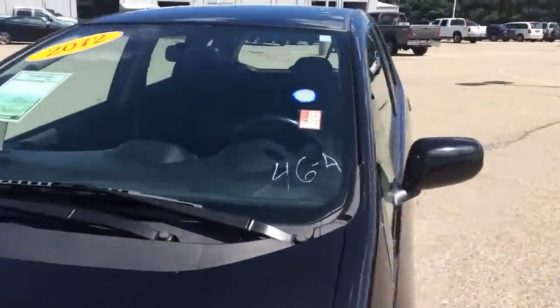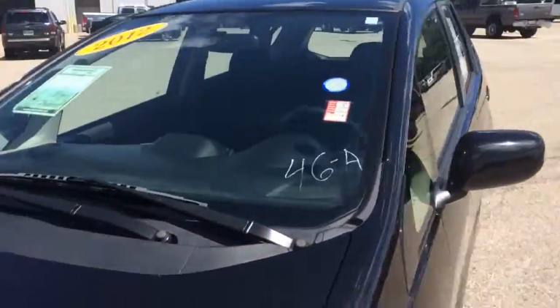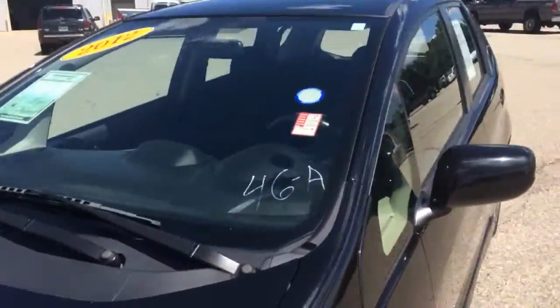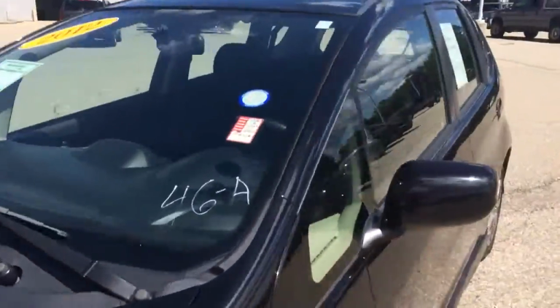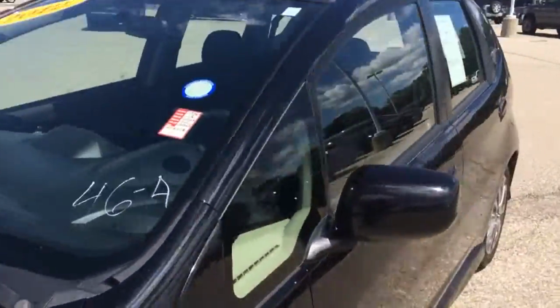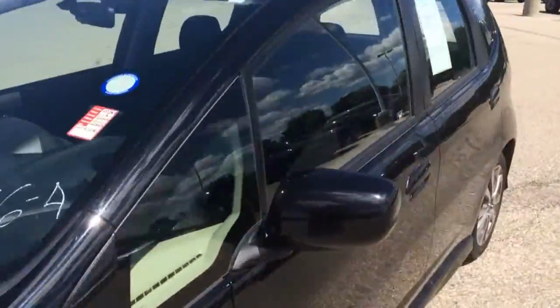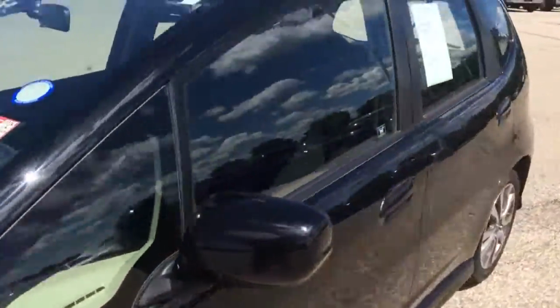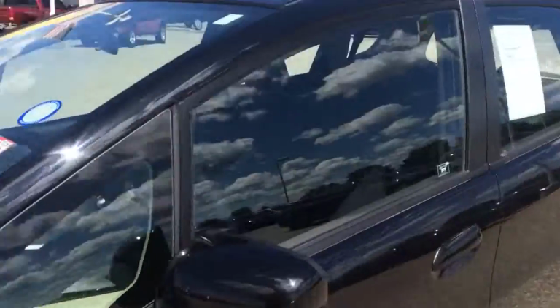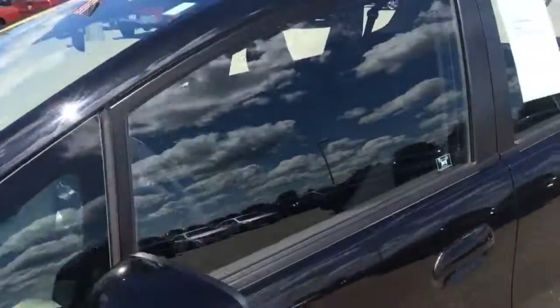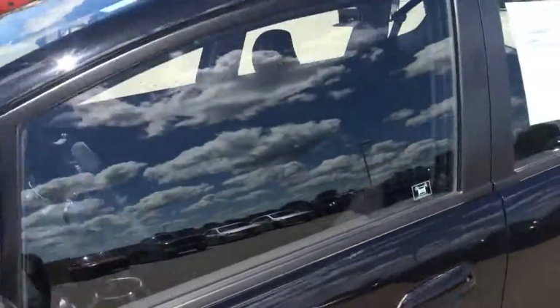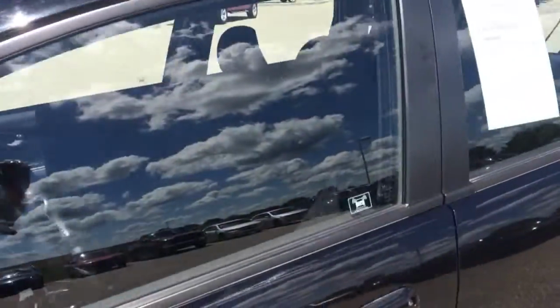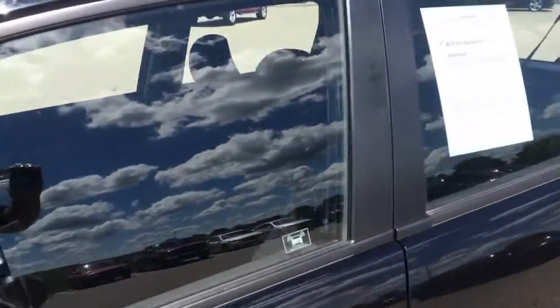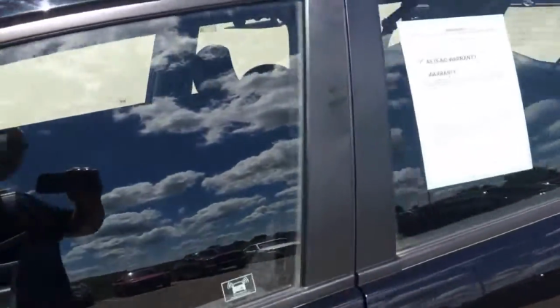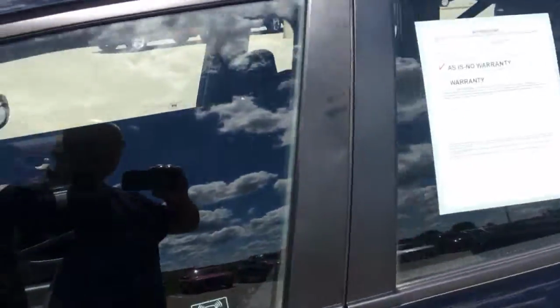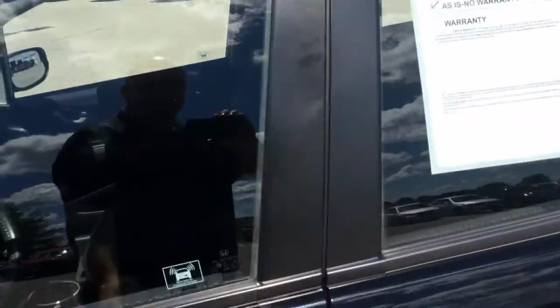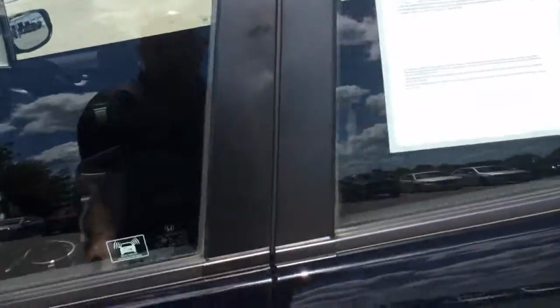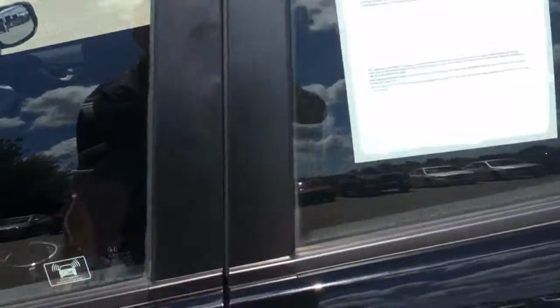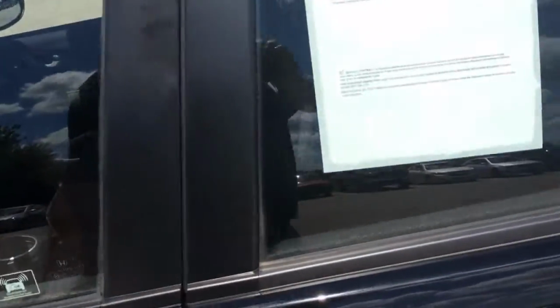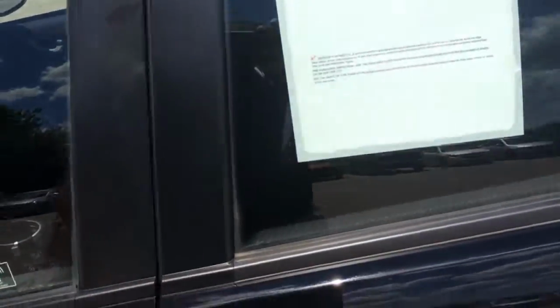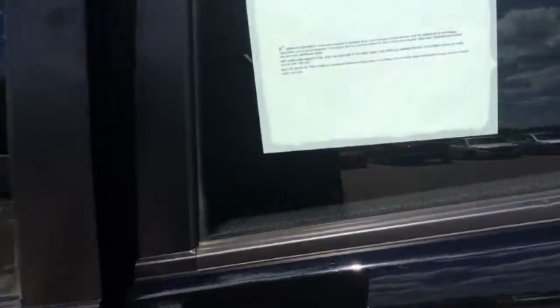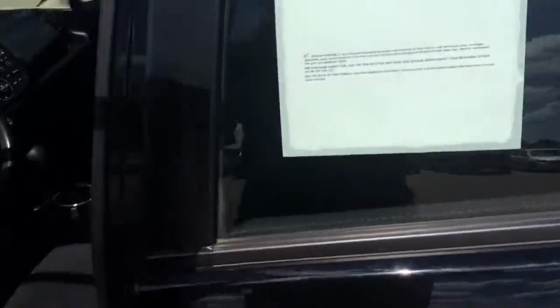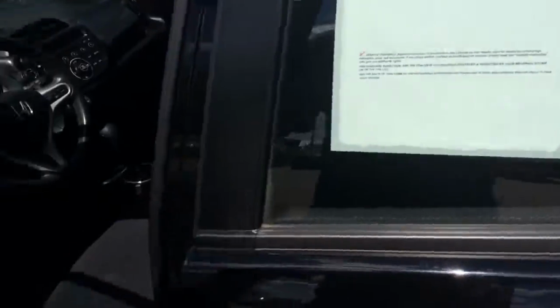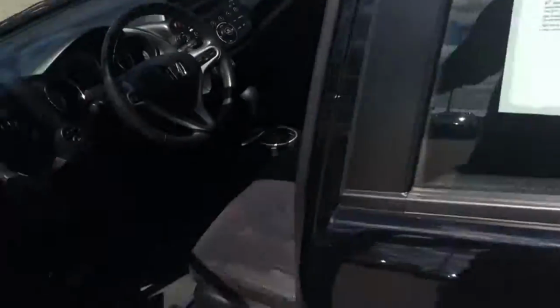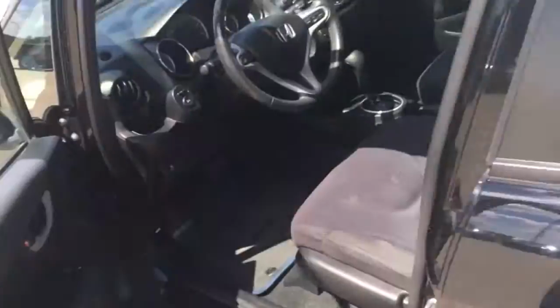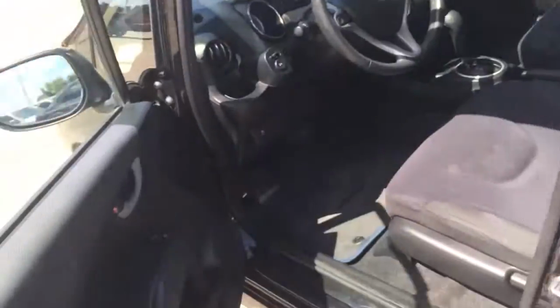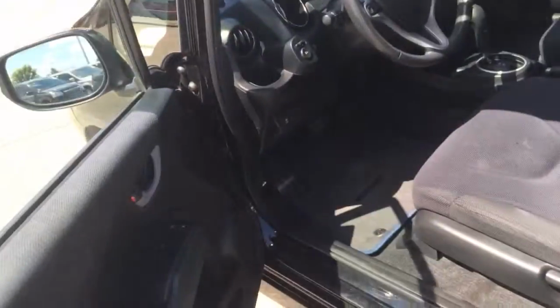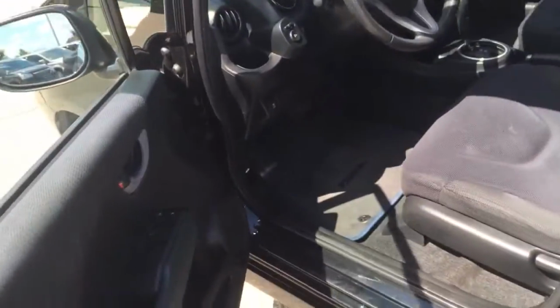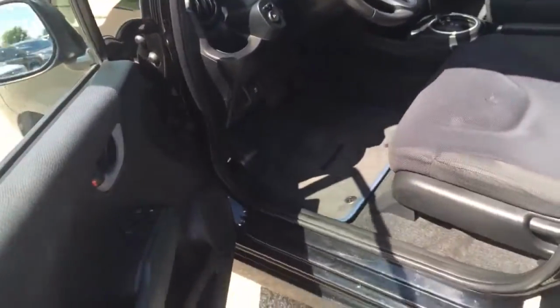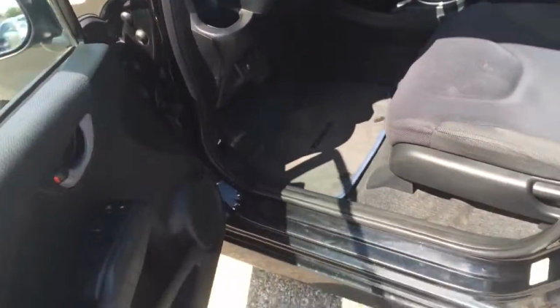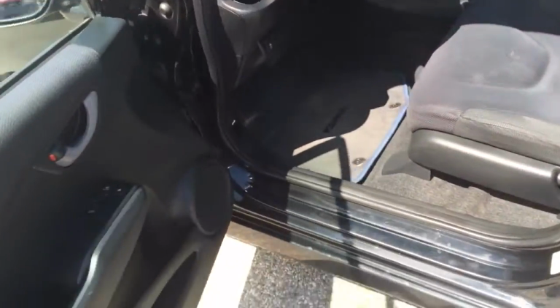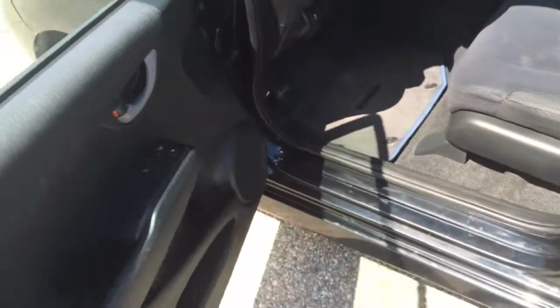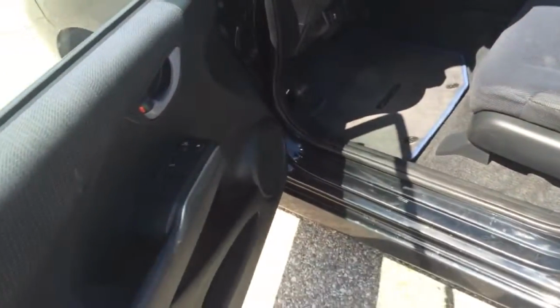Fronts are in good shape, probably like I said 50%. When I drove it, it tracked perfectly down the road.